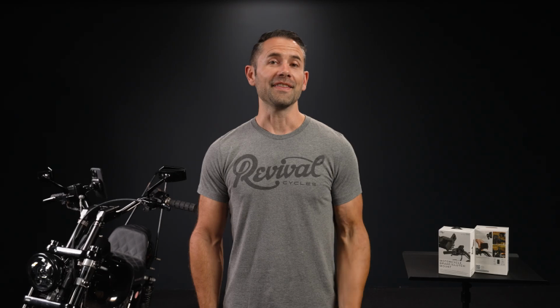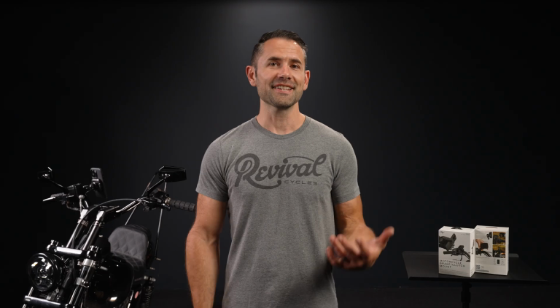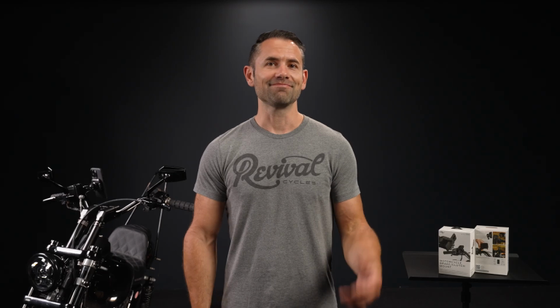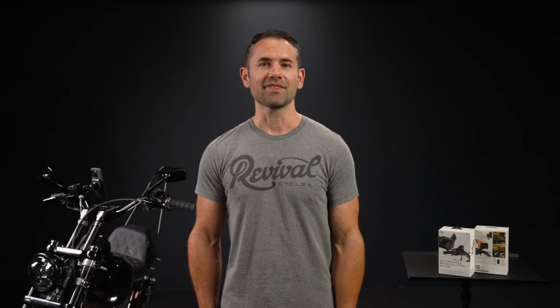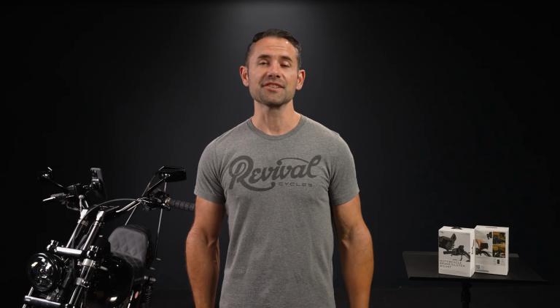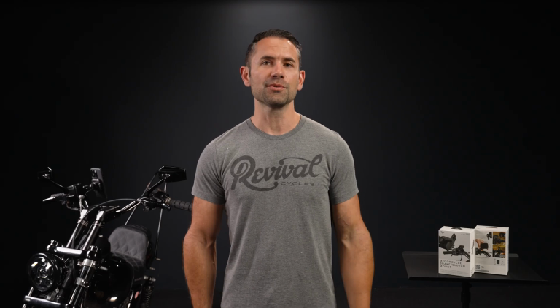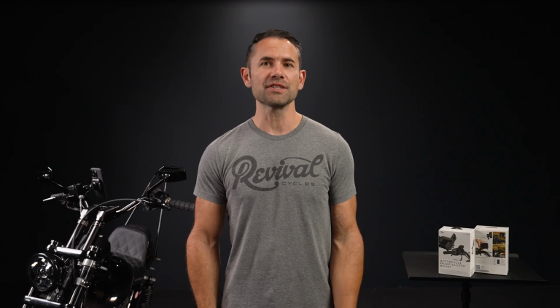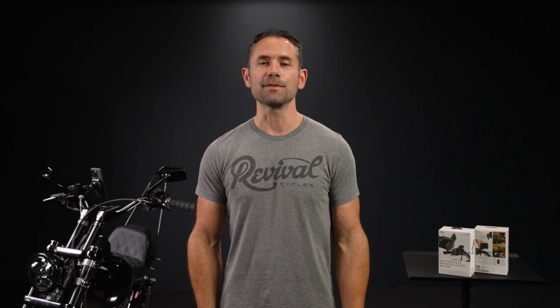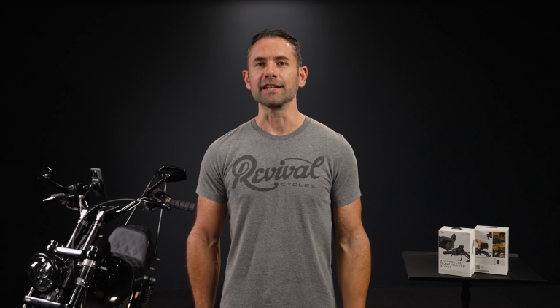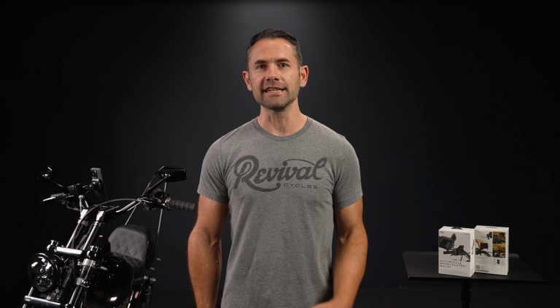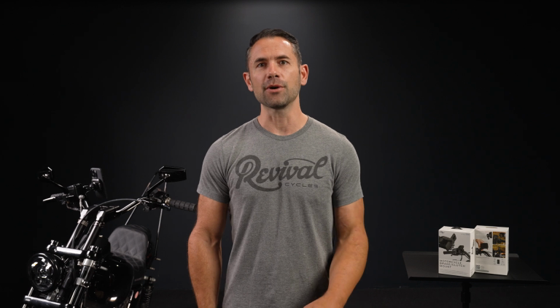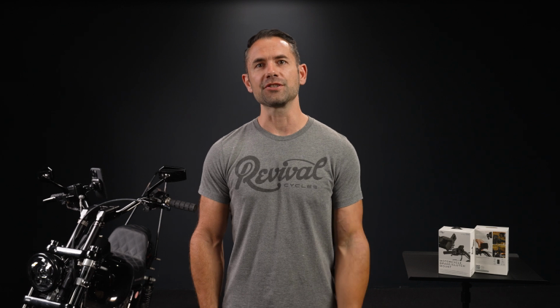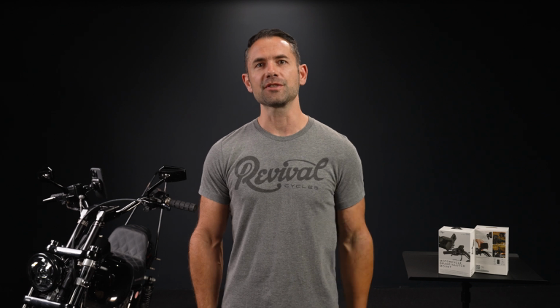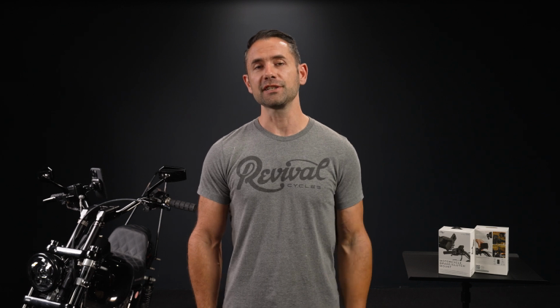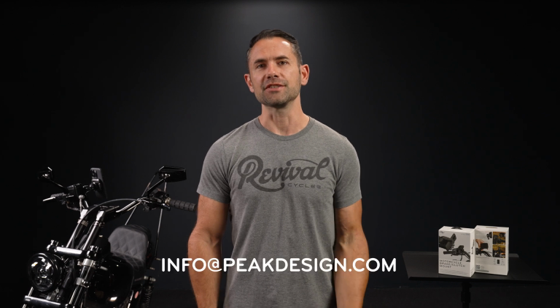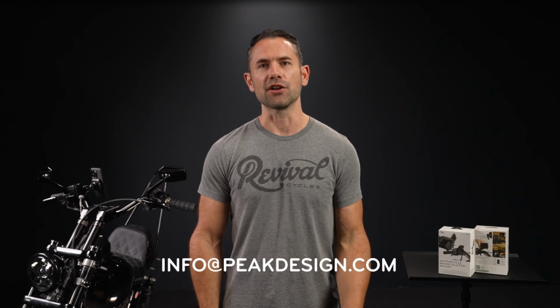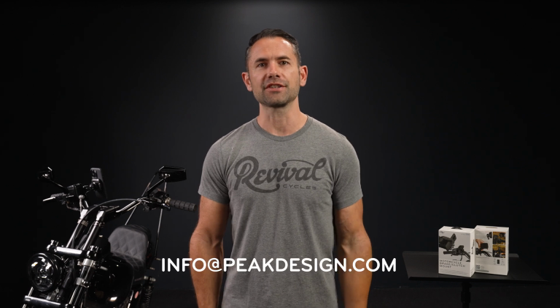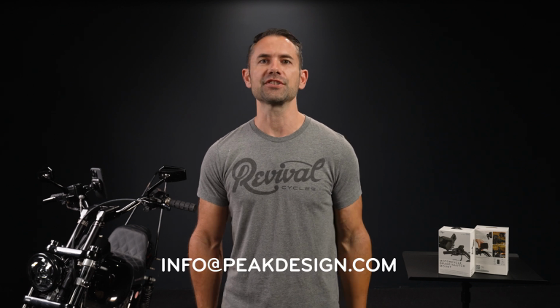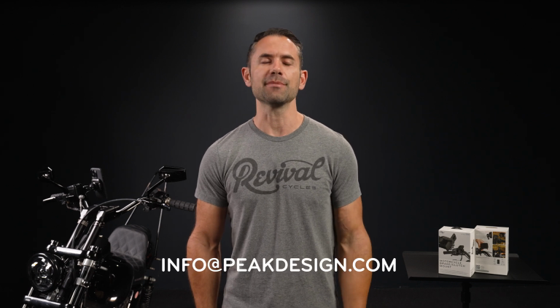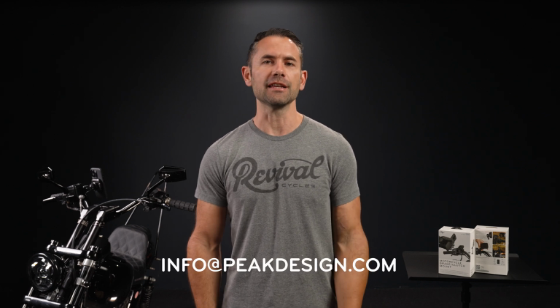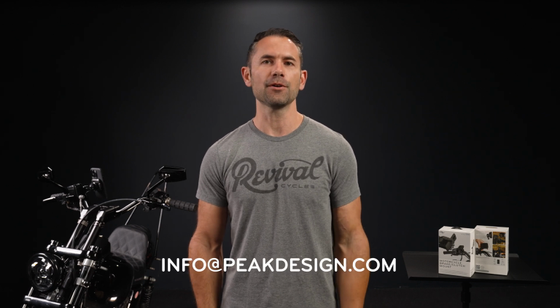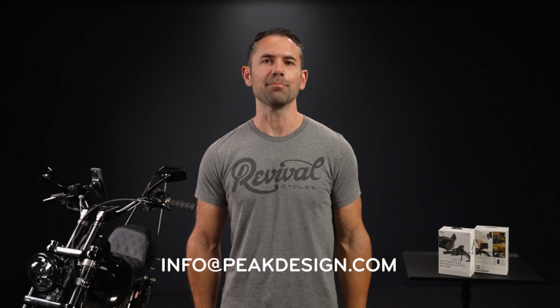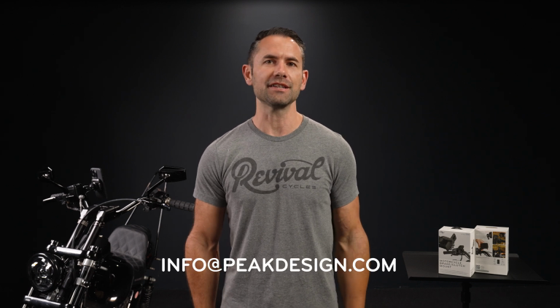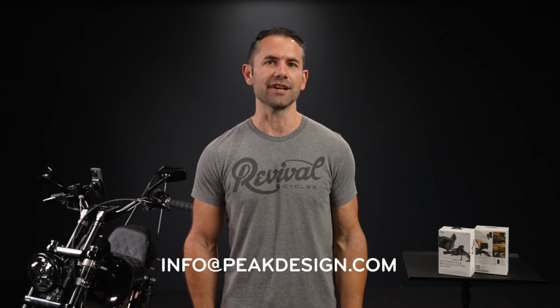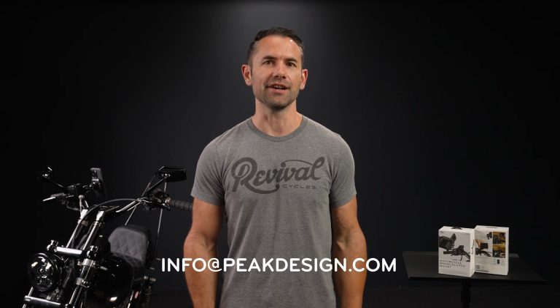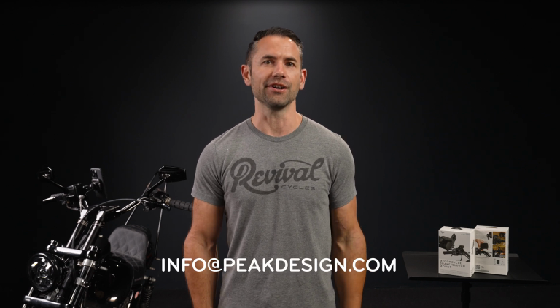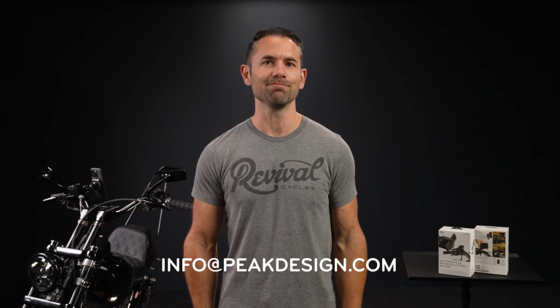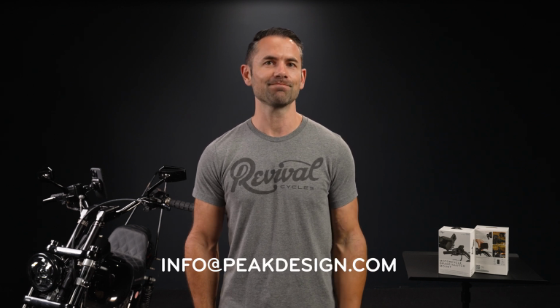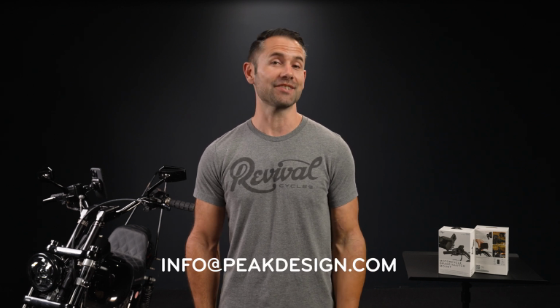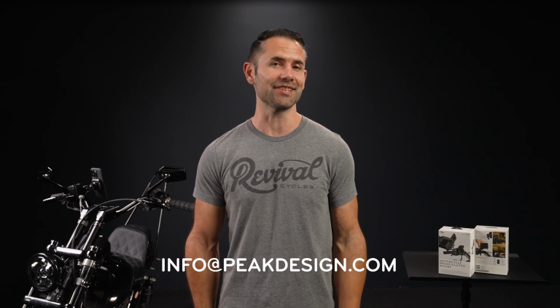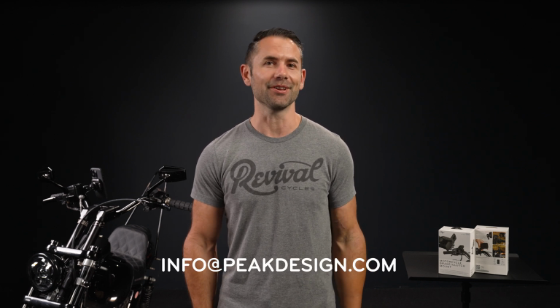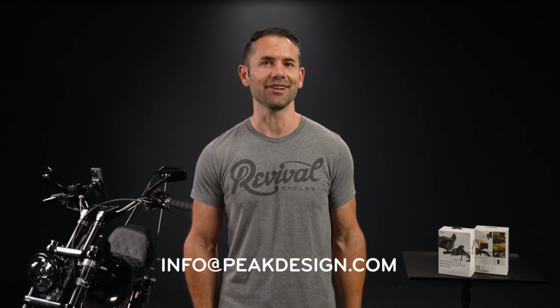And that's it. As always, if you've got any questions, please contact our team at info@peakdesign.com. Stay safe out there.